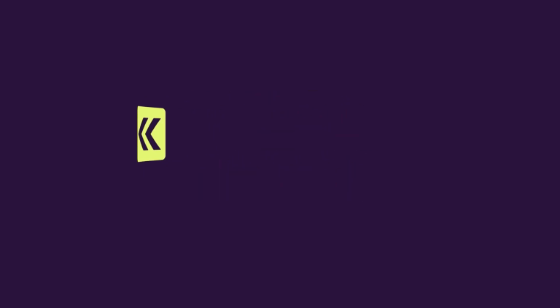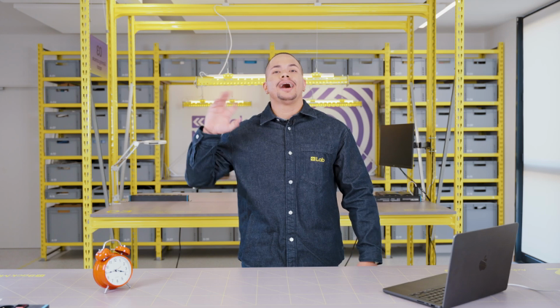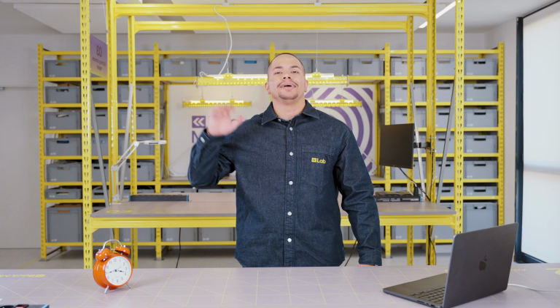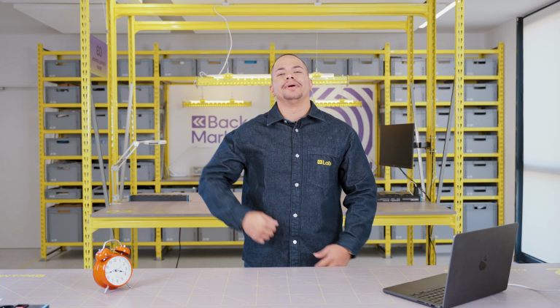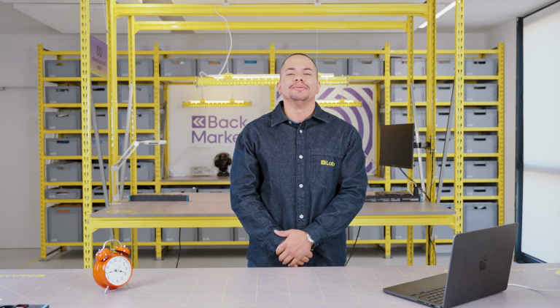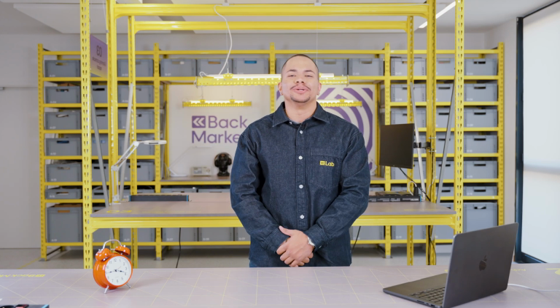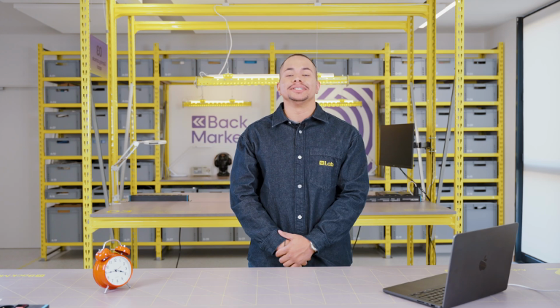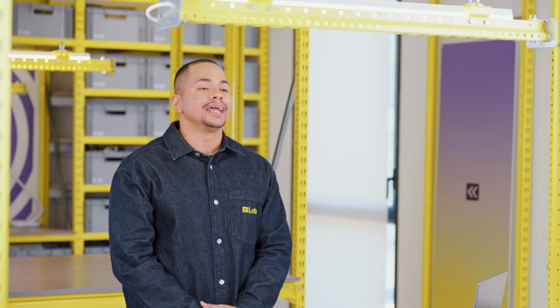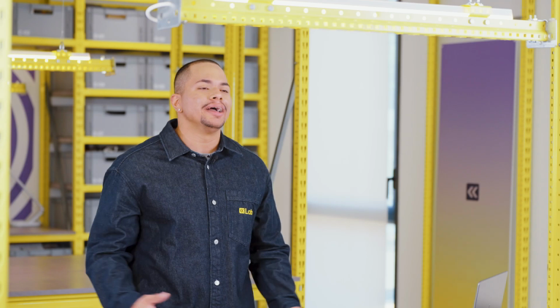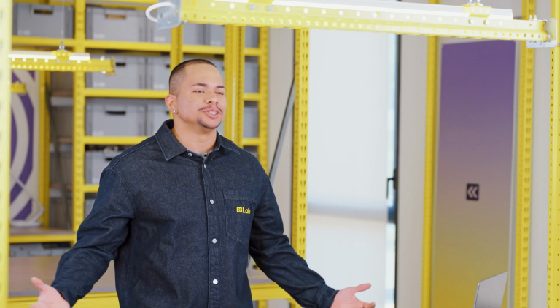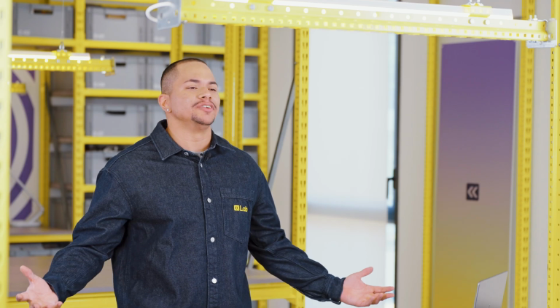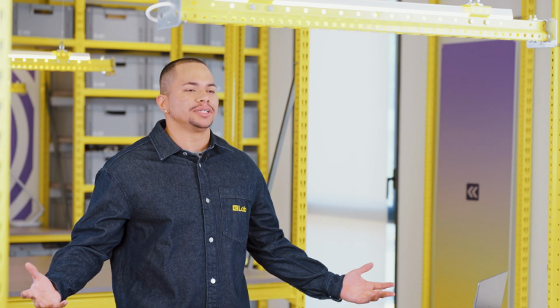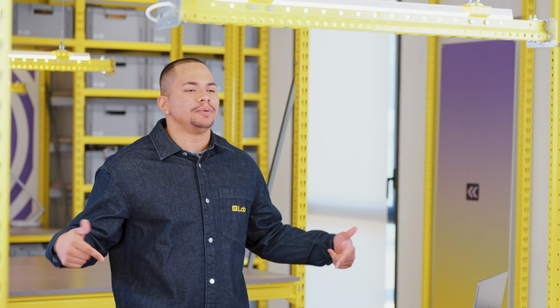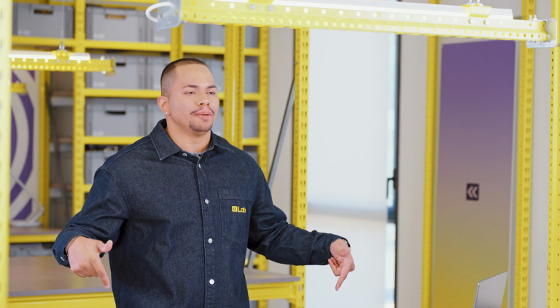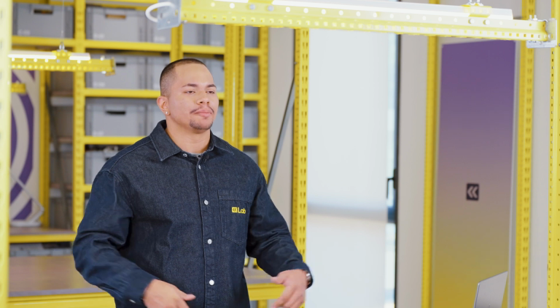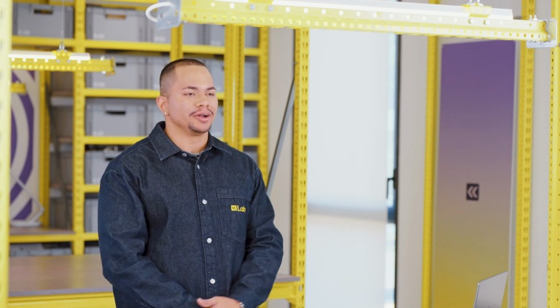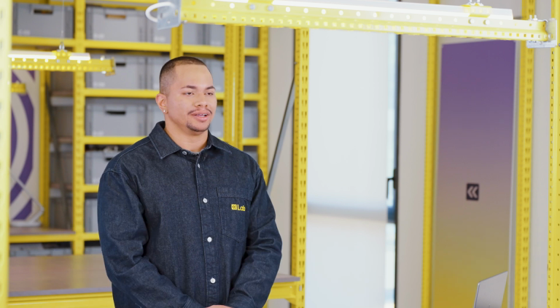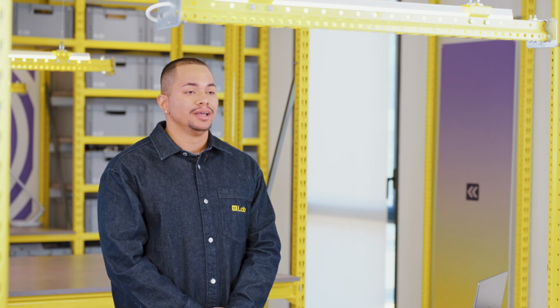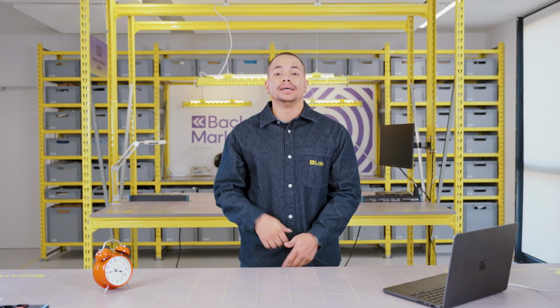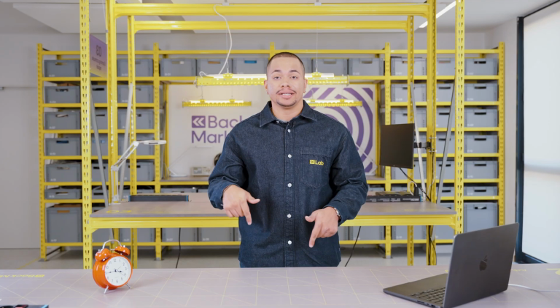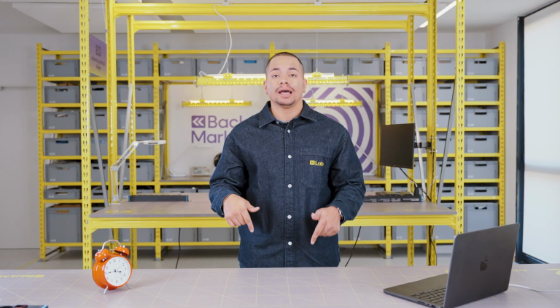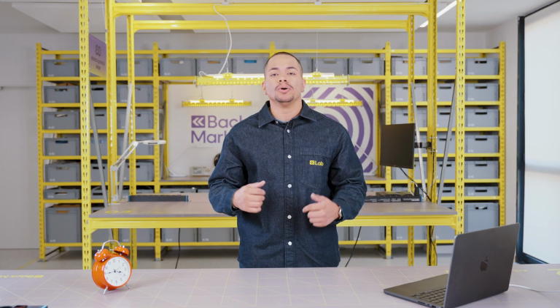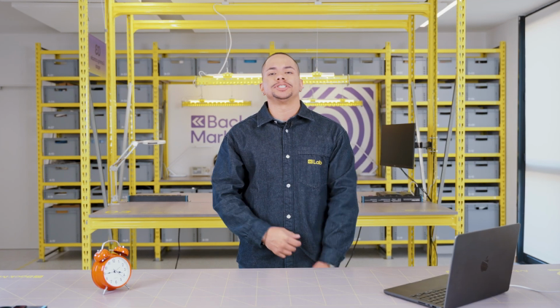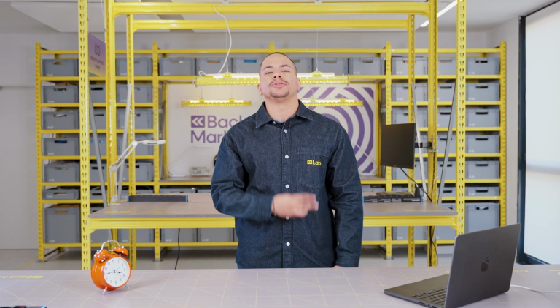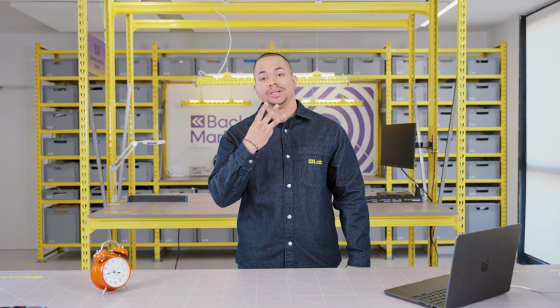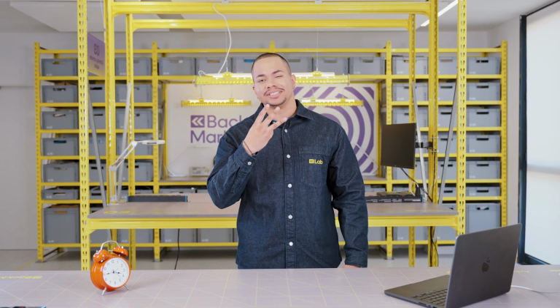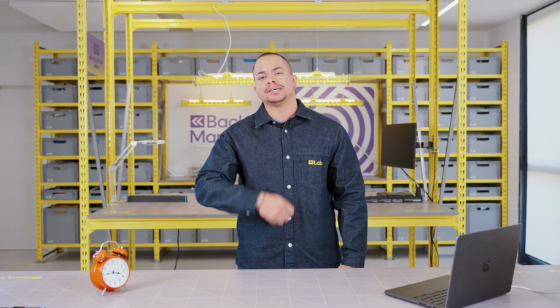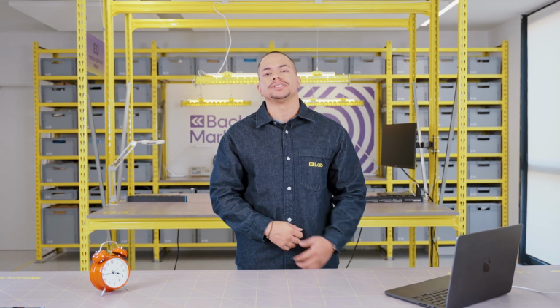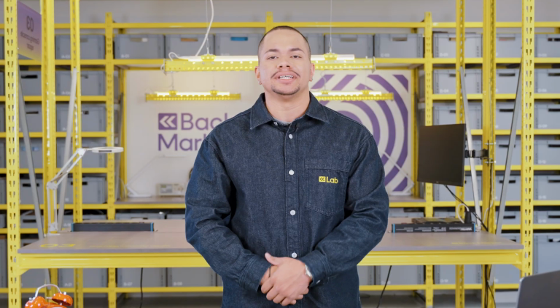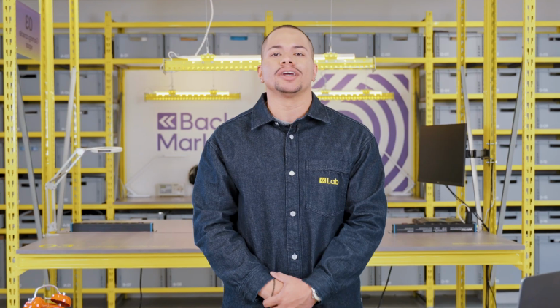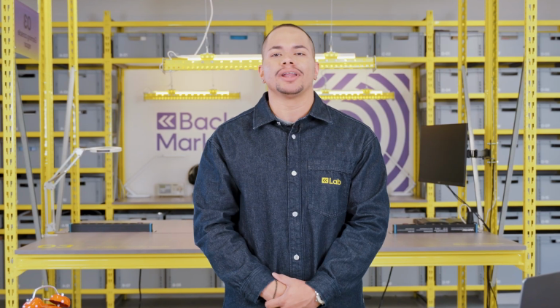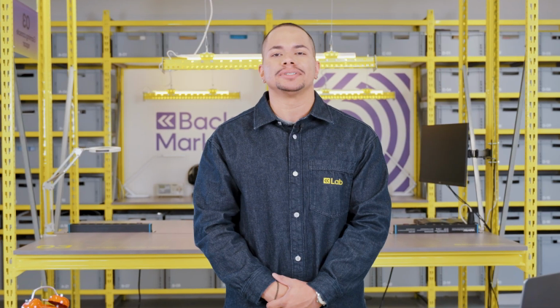Hi, my name is Luis and I manage the Innovation Lab here at Backmarket. Today I'm going to share three easy tips to take care of your laptop.